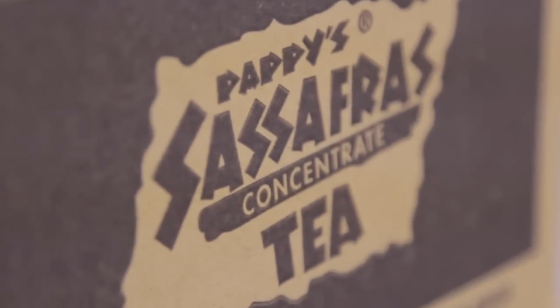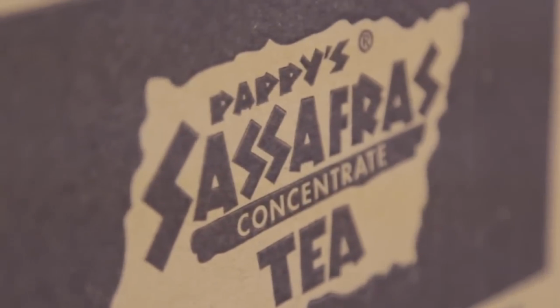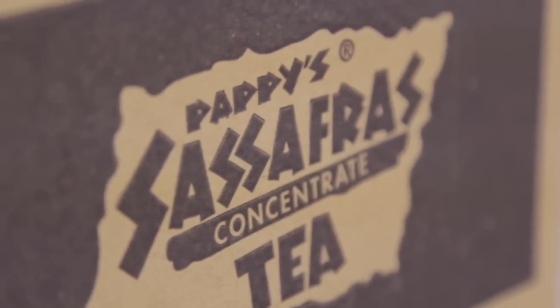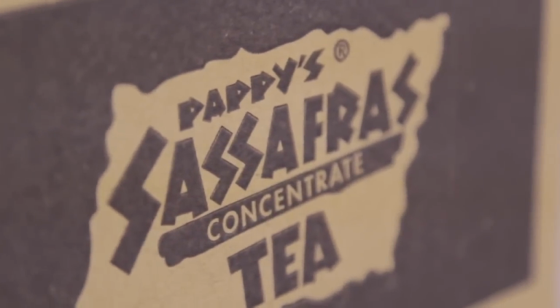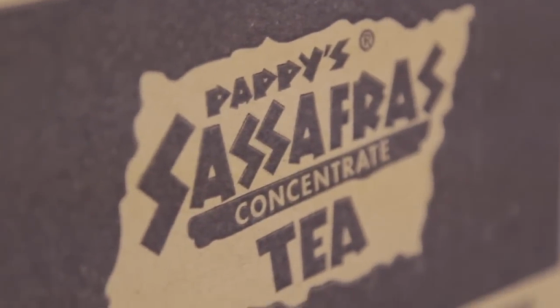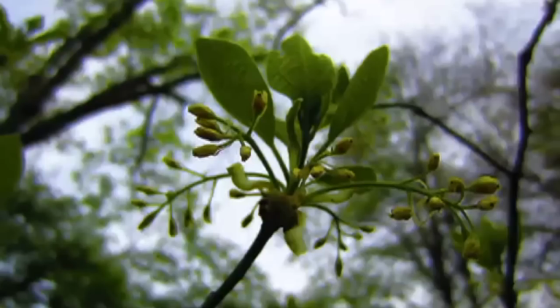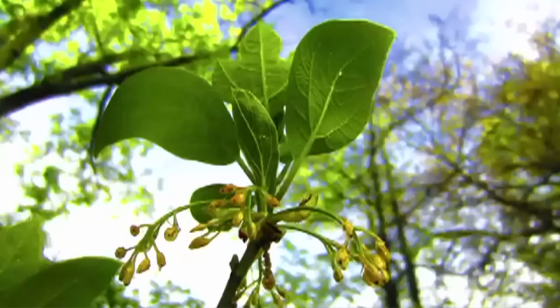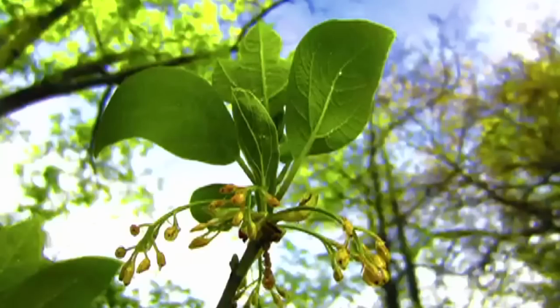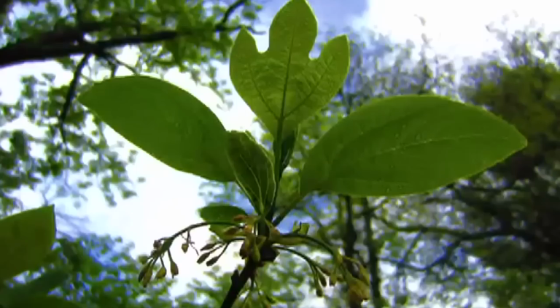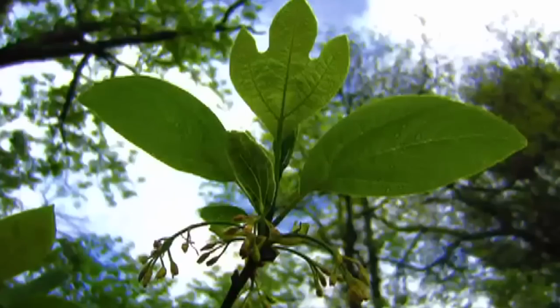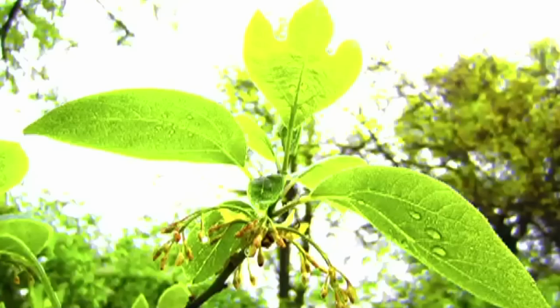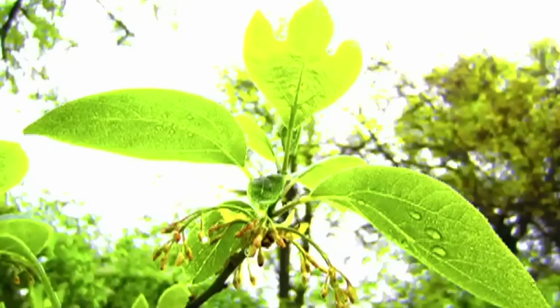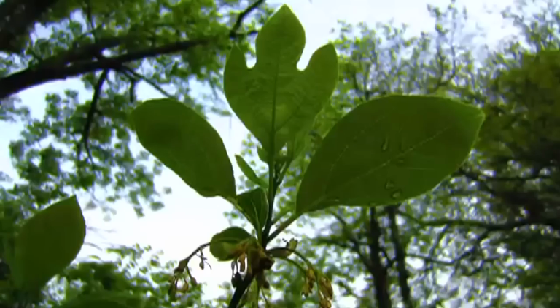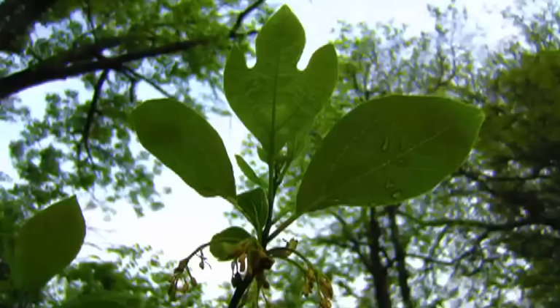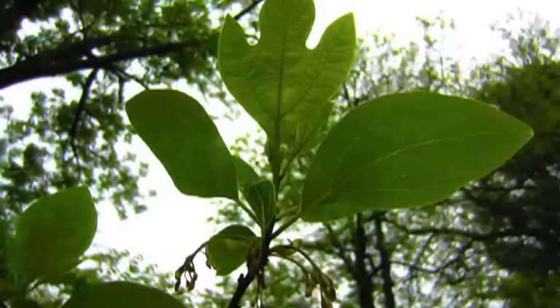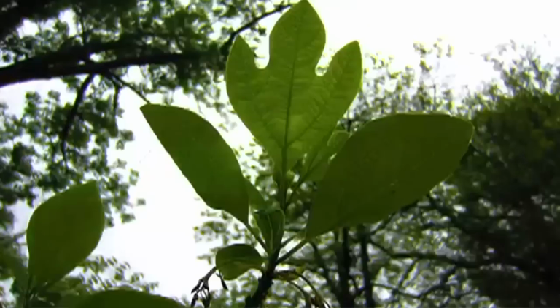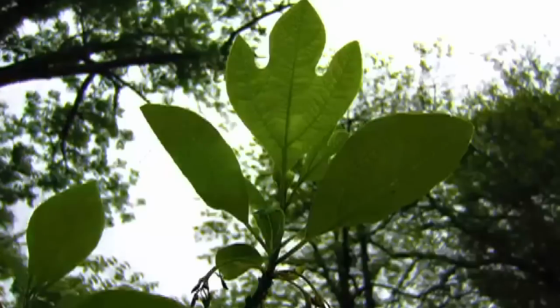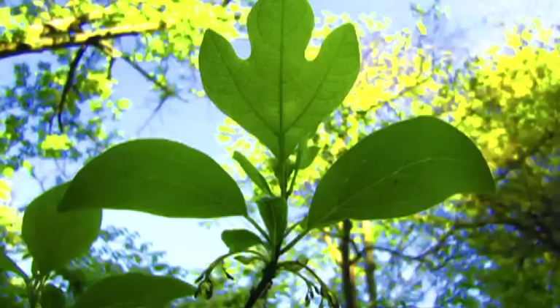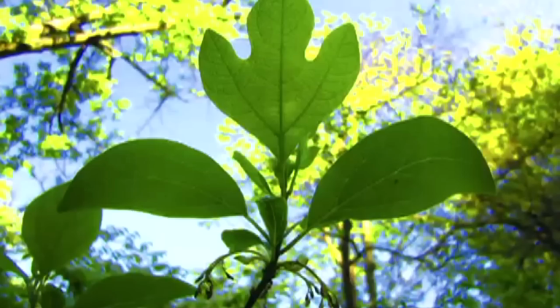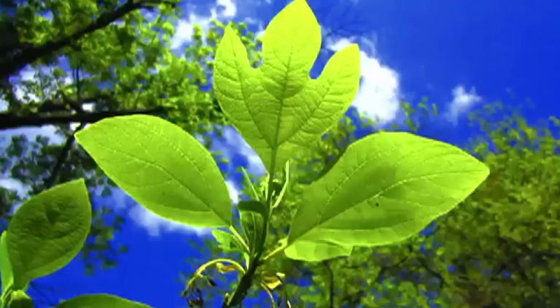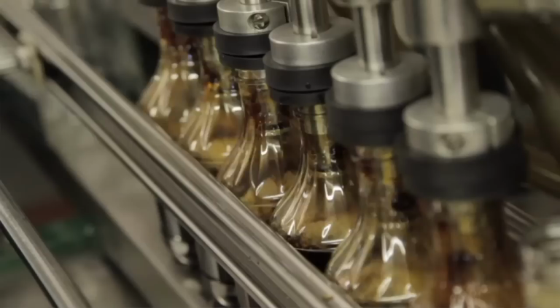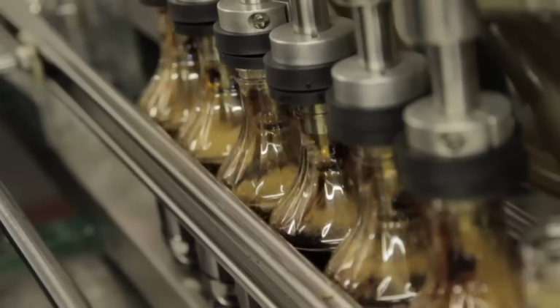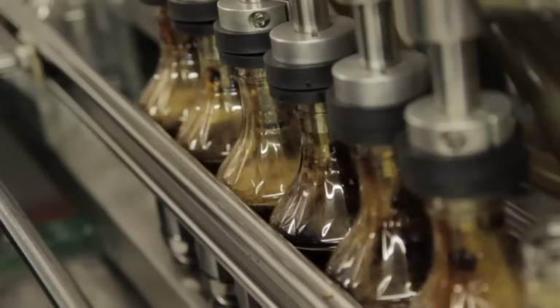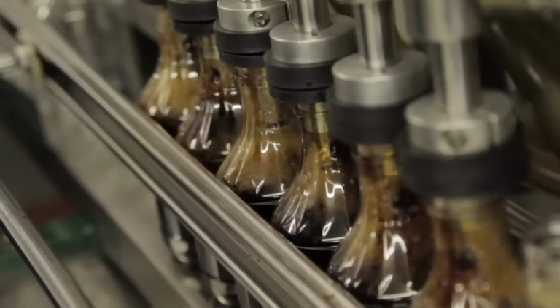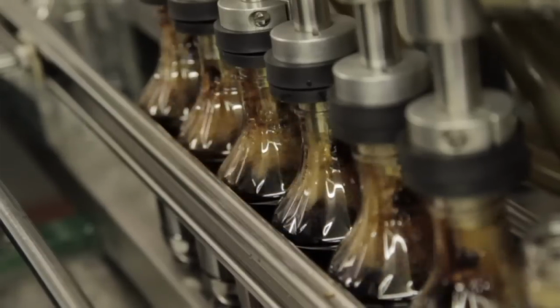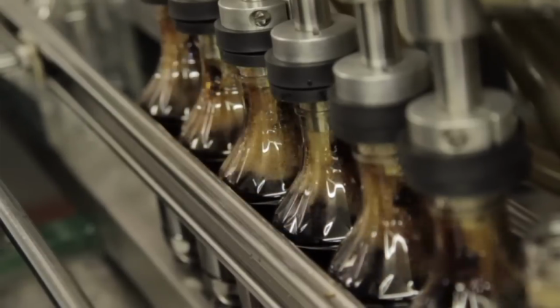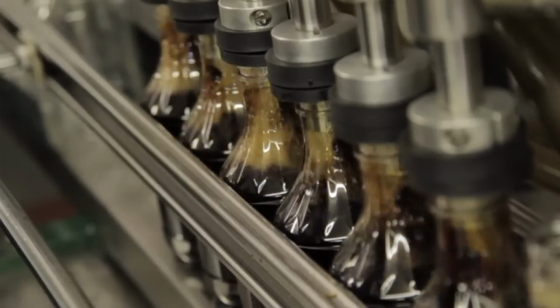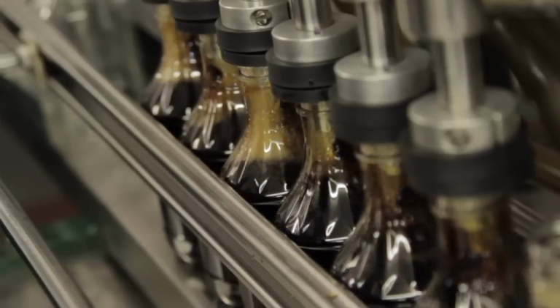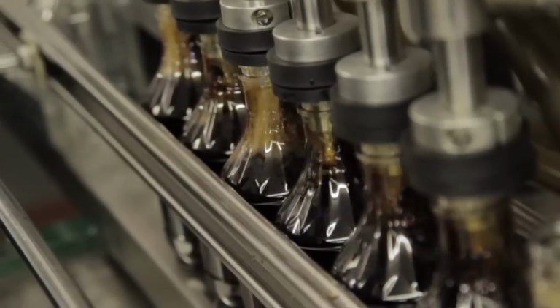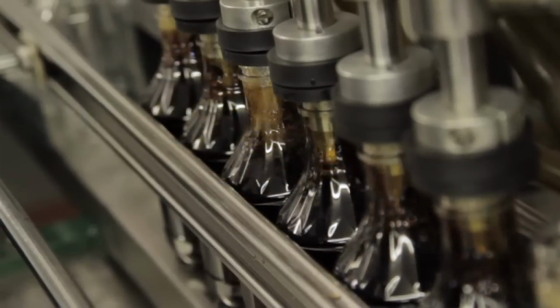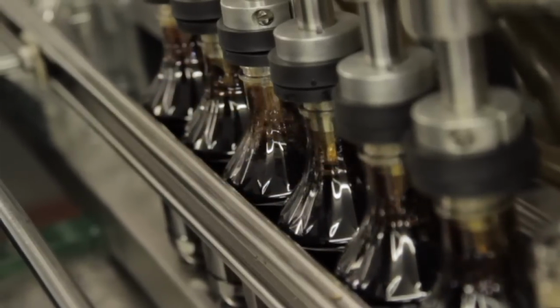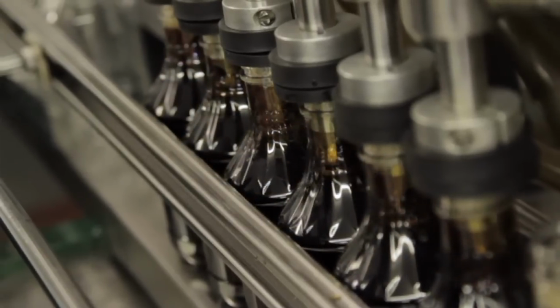It's a tree. If you like root beer, you'll definitely like sassafras.